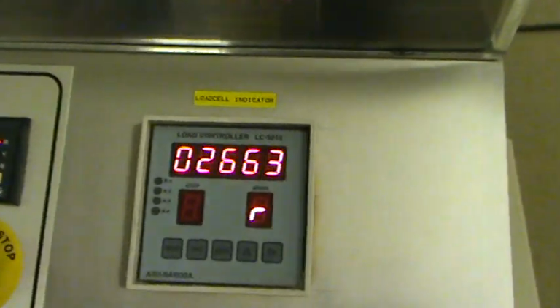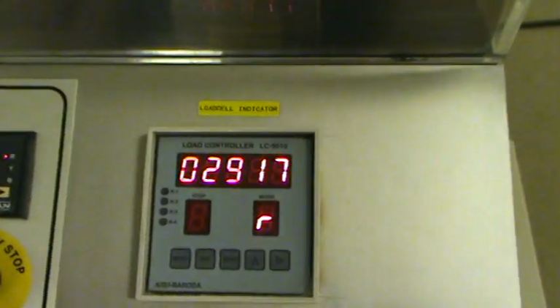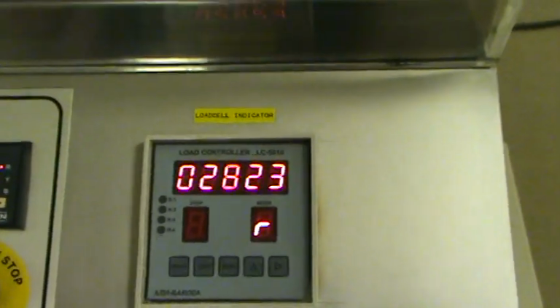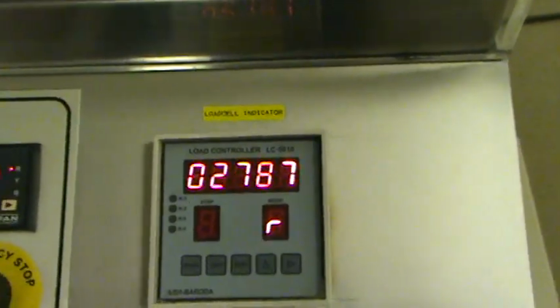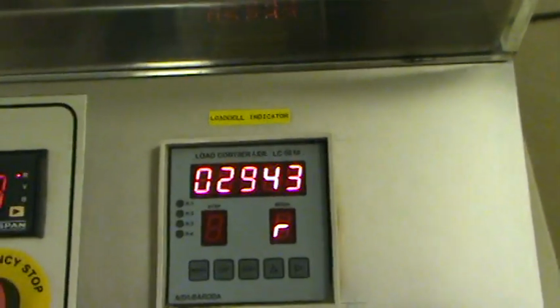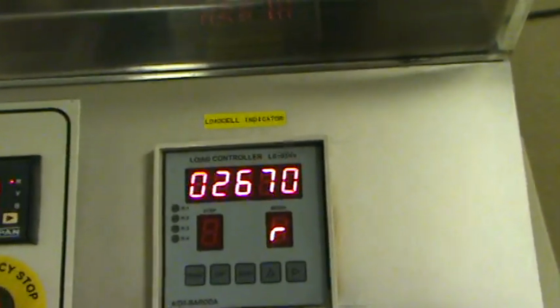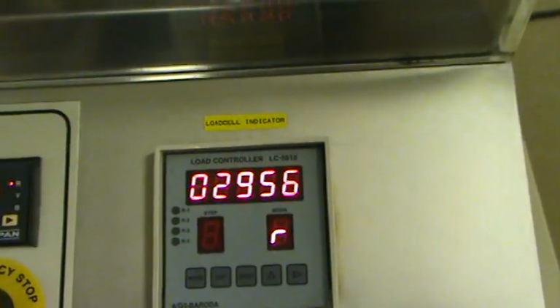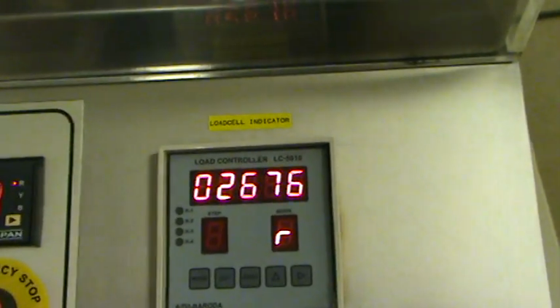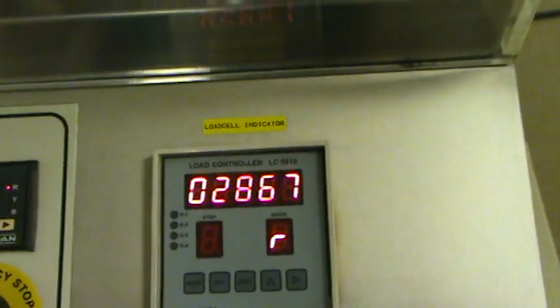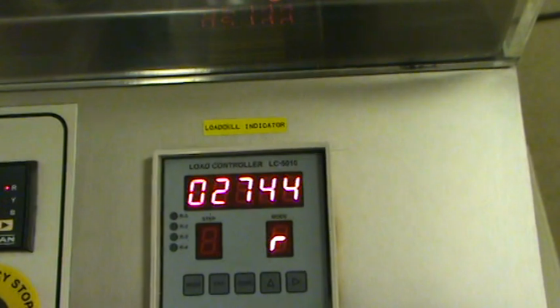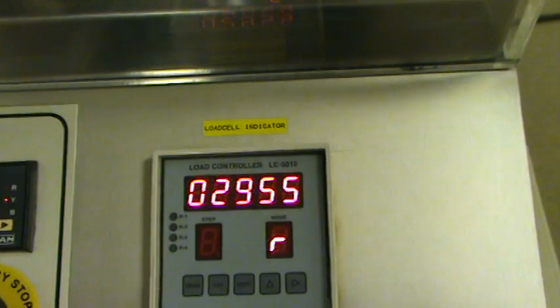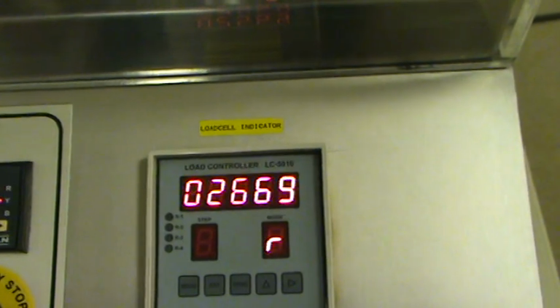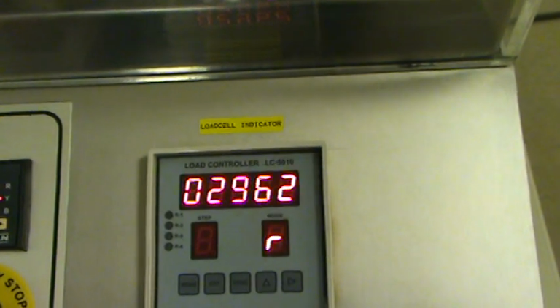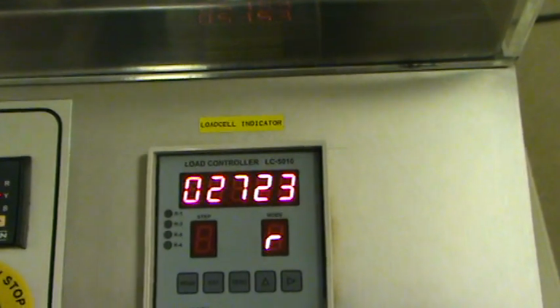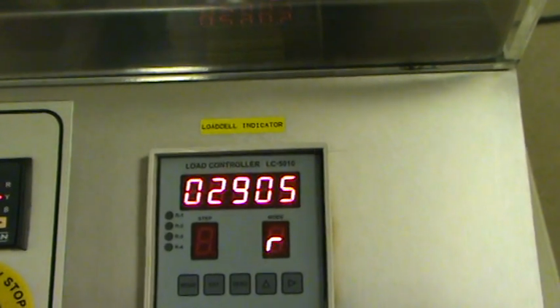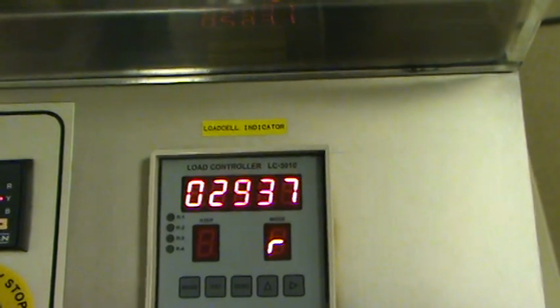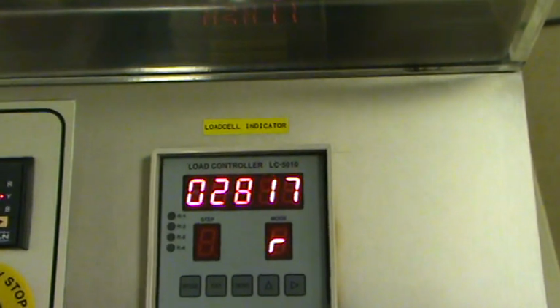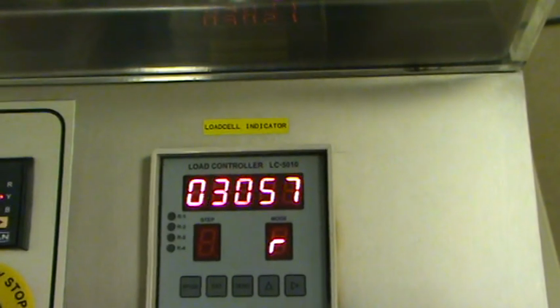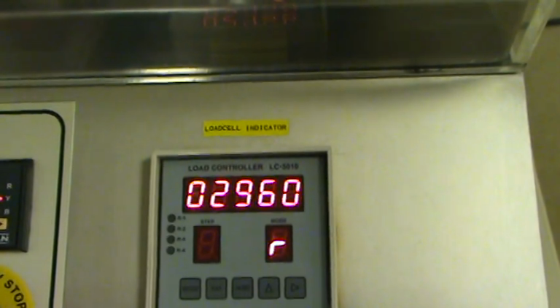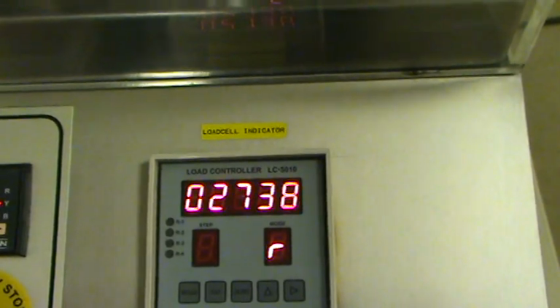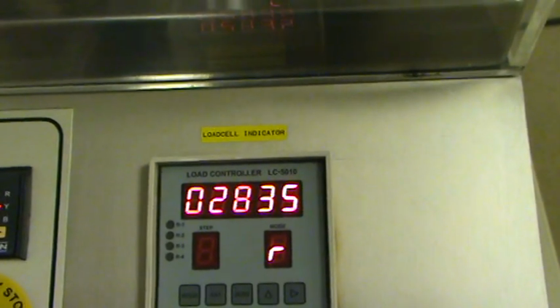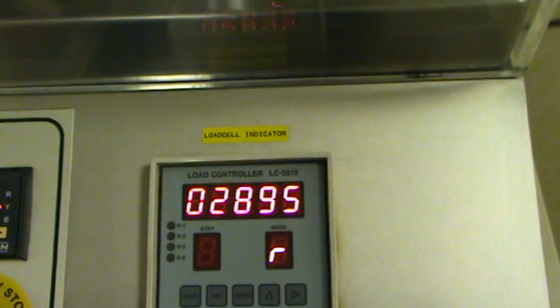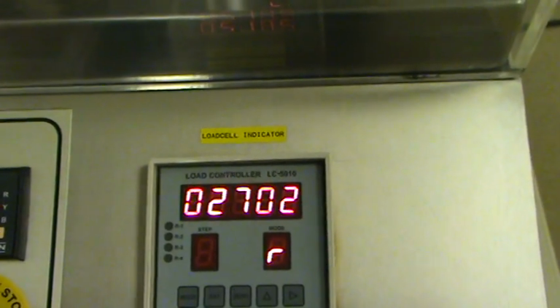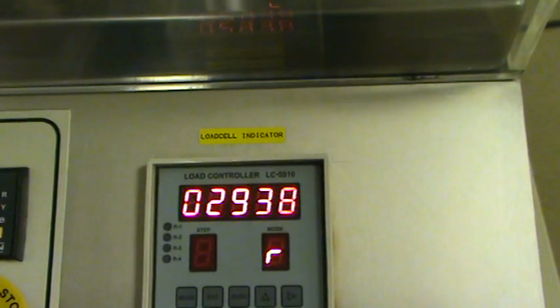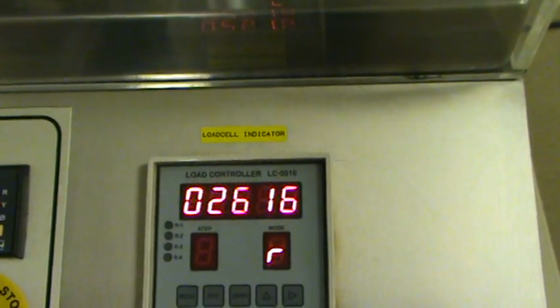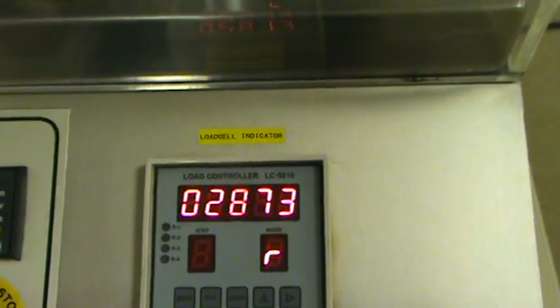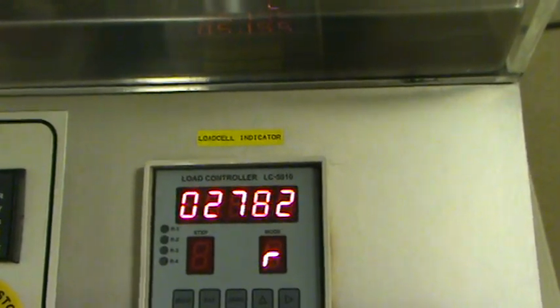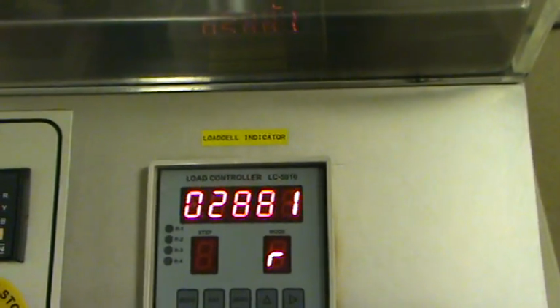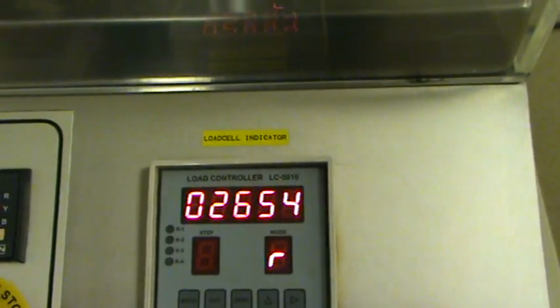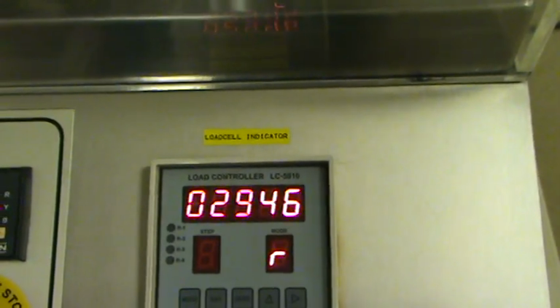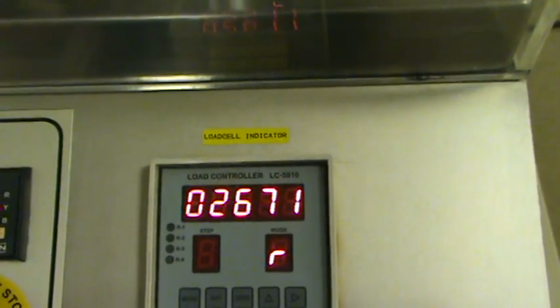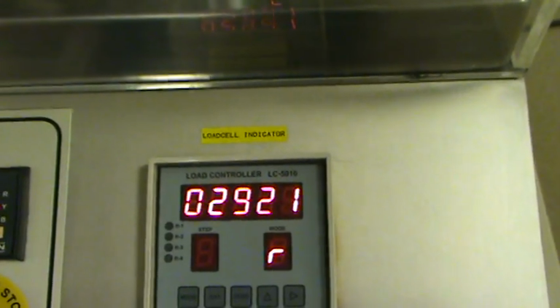You can see my load cell indicator is reading in kilonewtons.